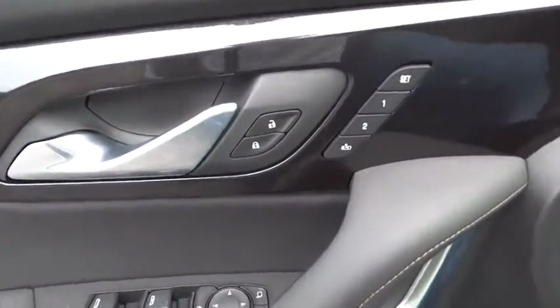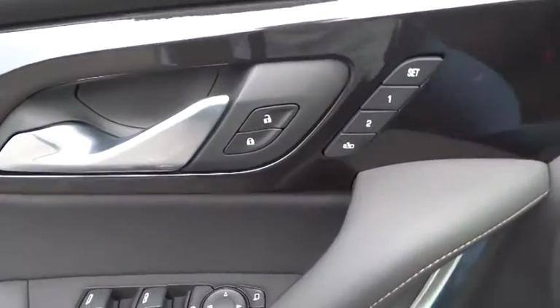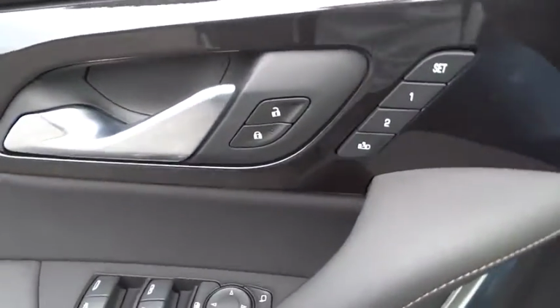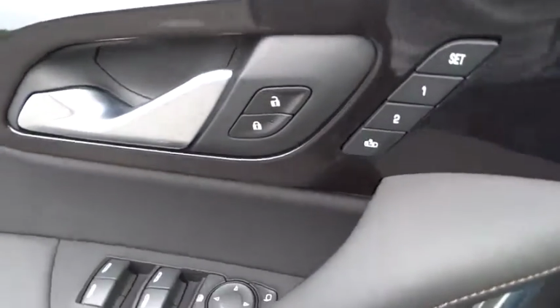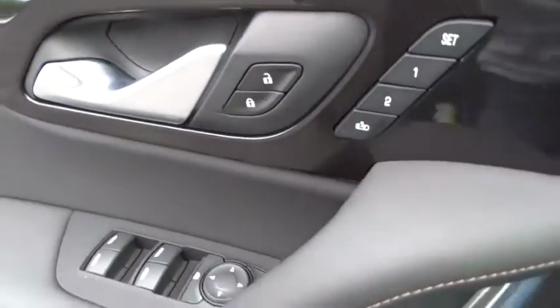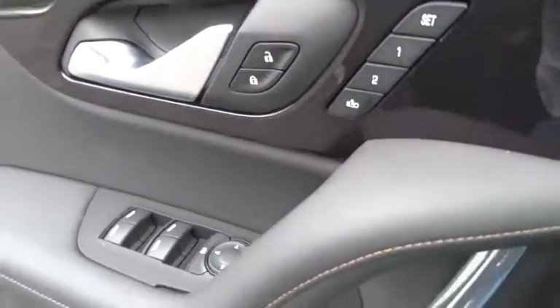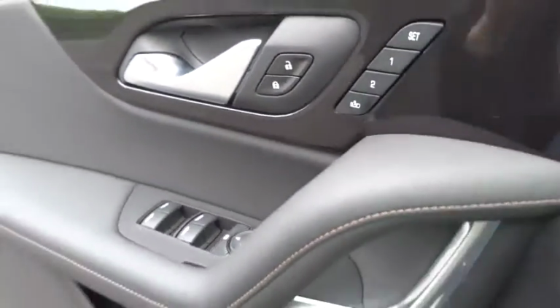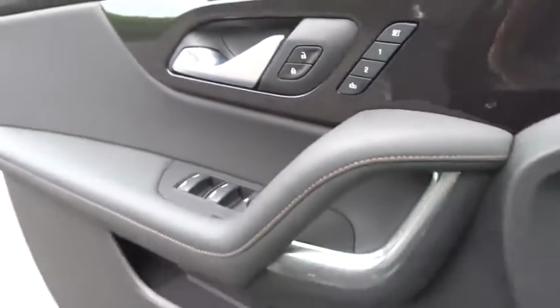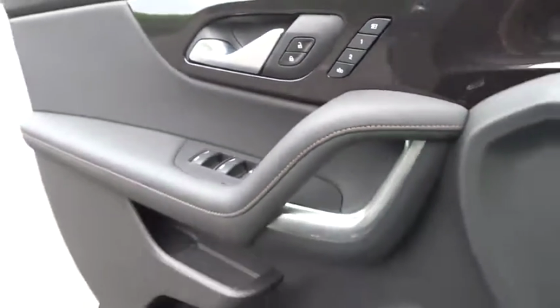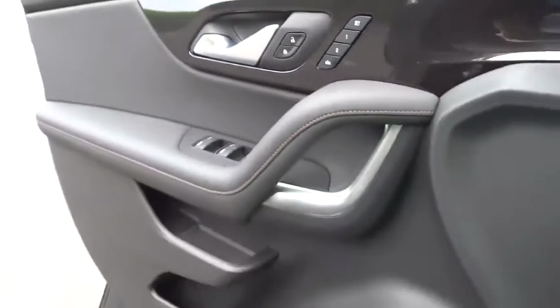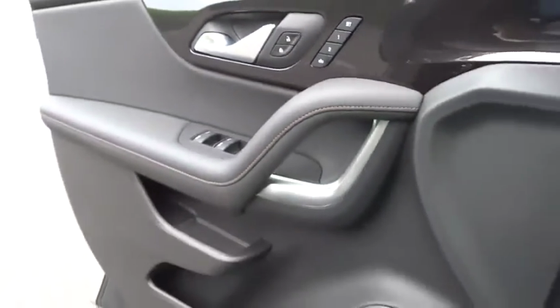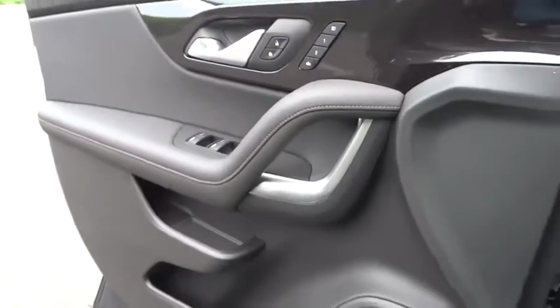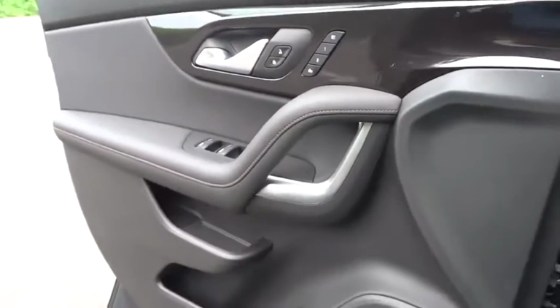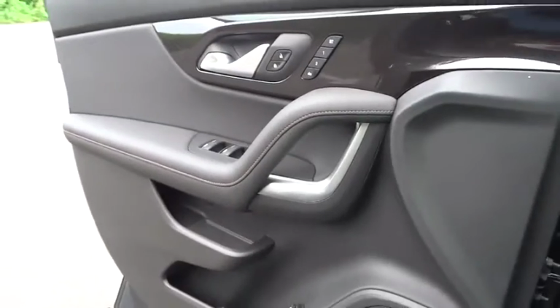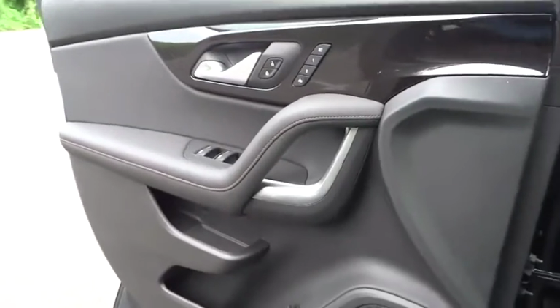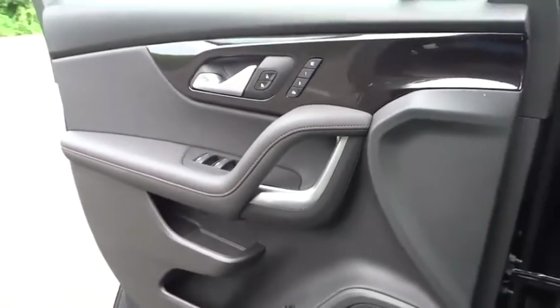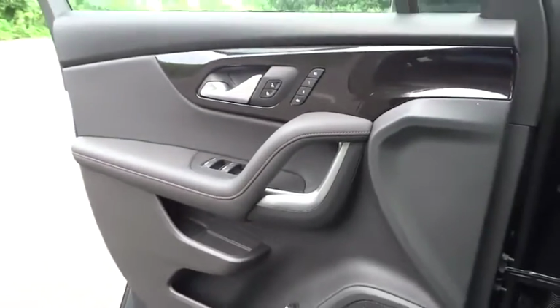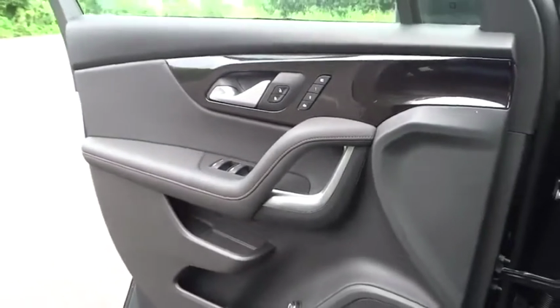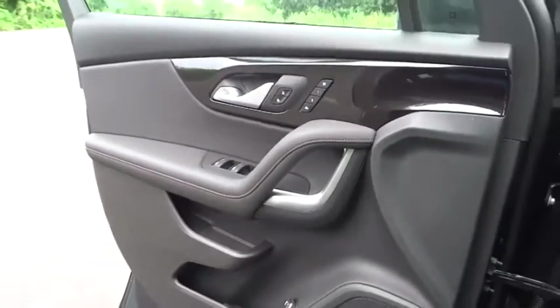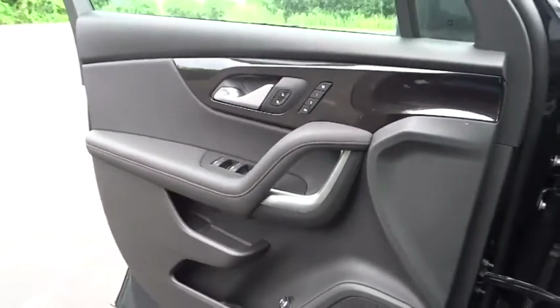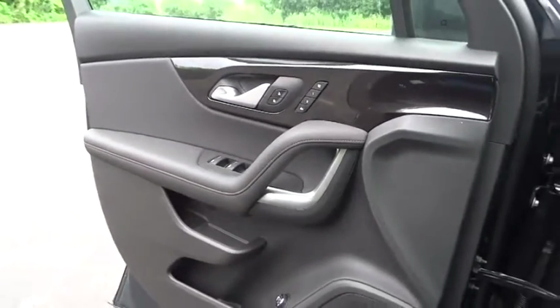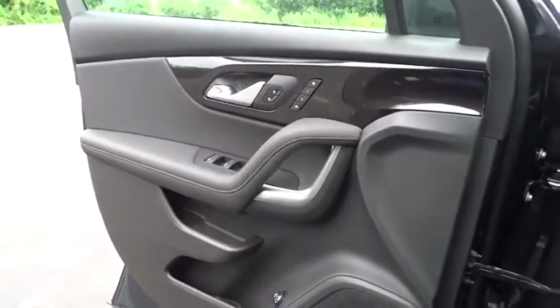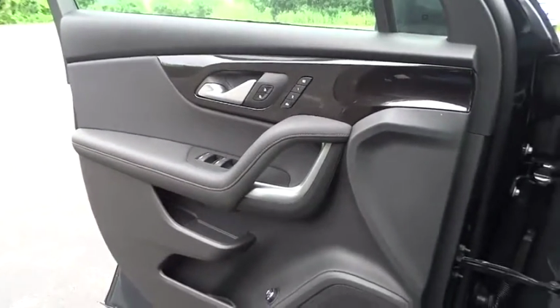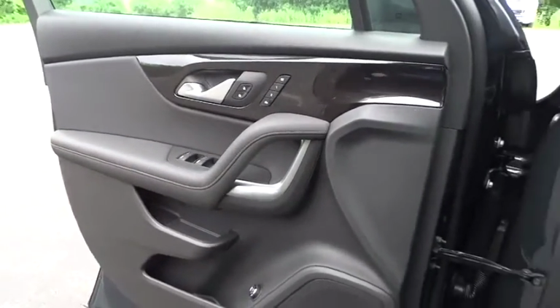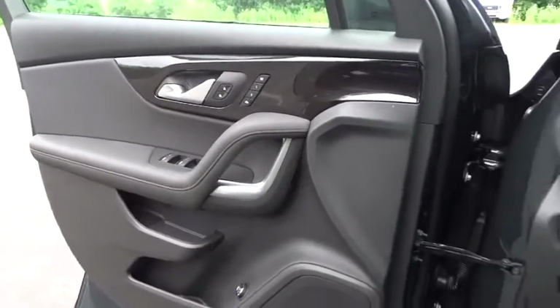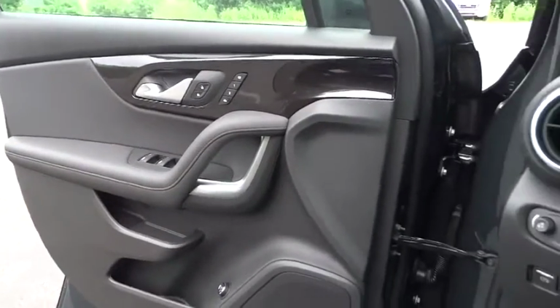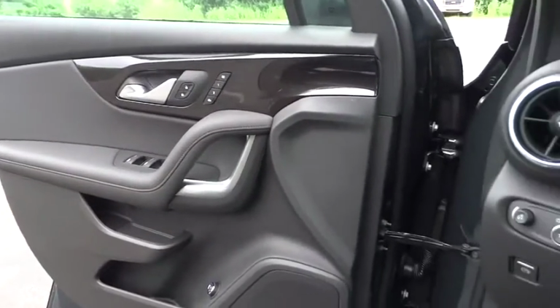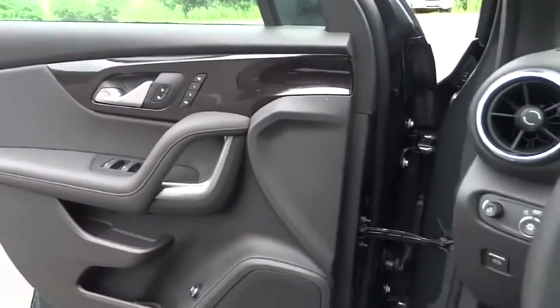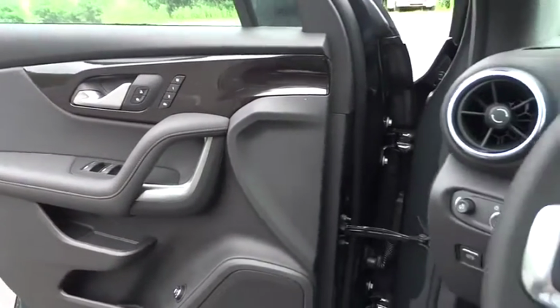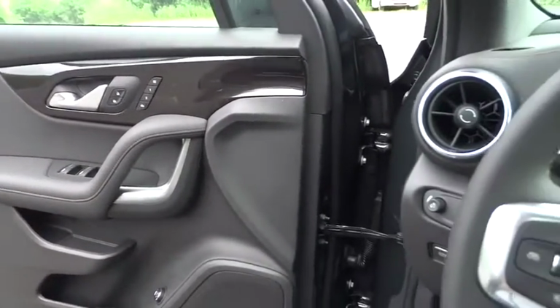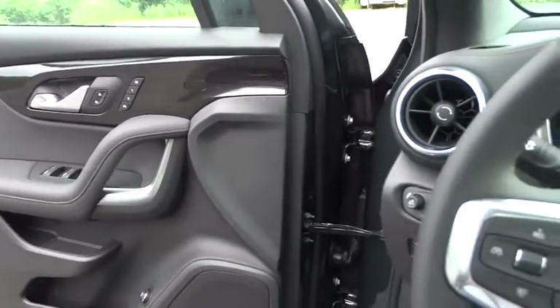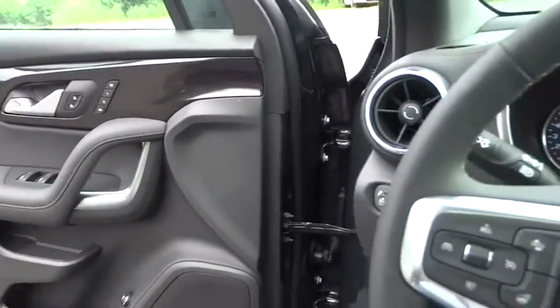Cruise control, aluminum wheels, floor mats, auto-dimming rear-view mirror, and four-wheel disc brakes.